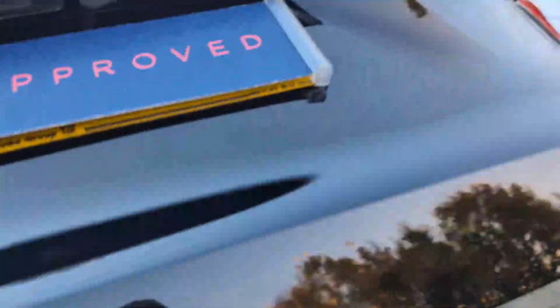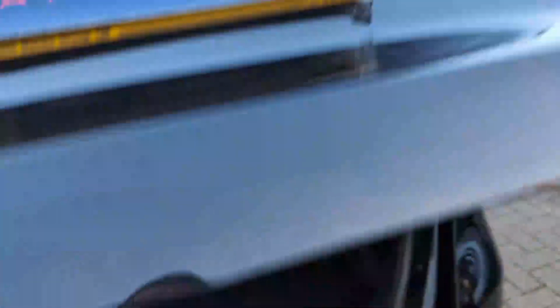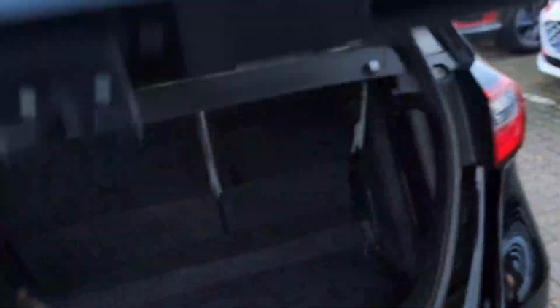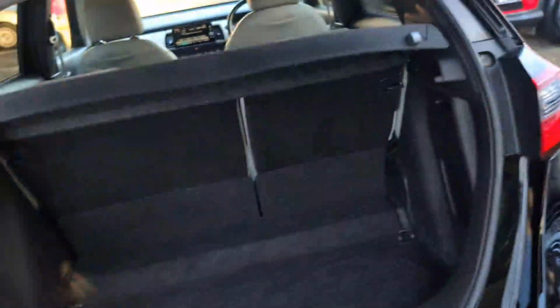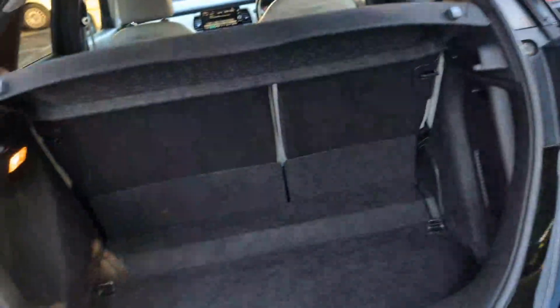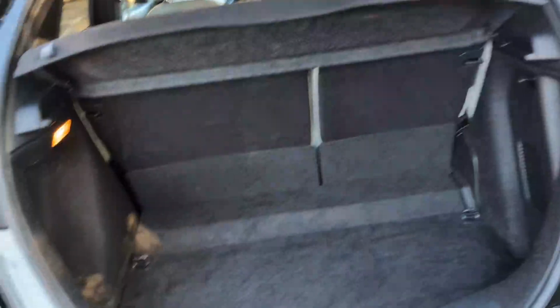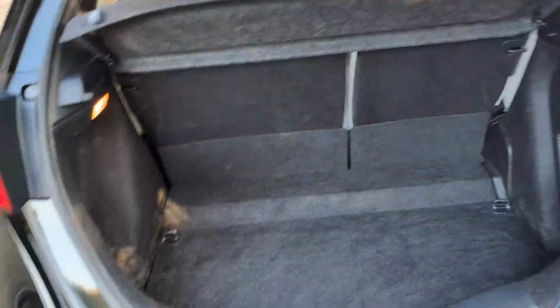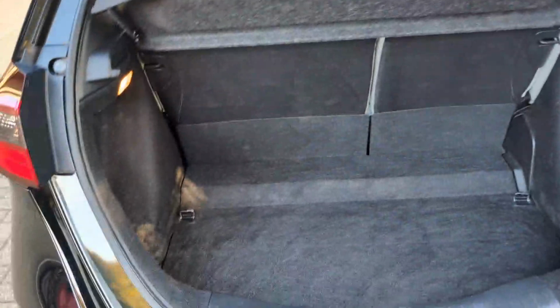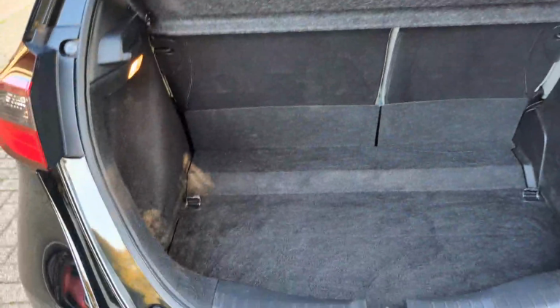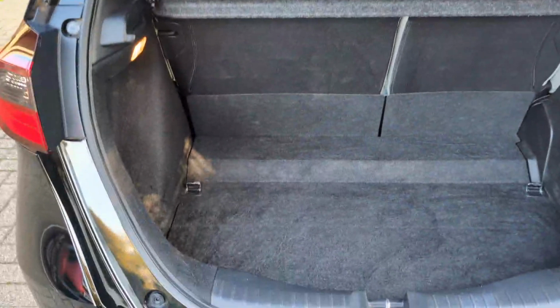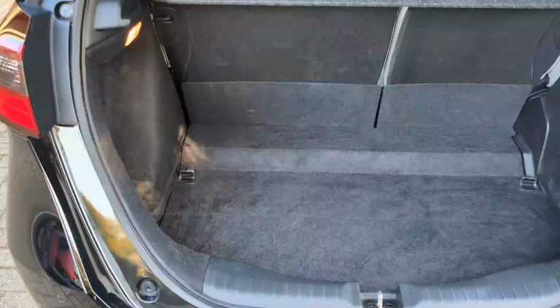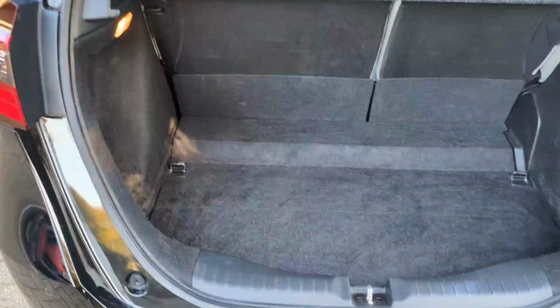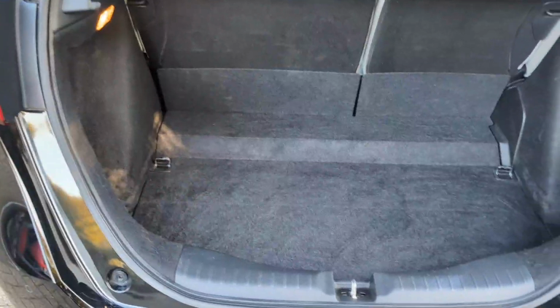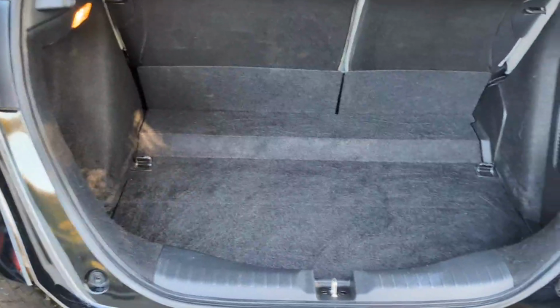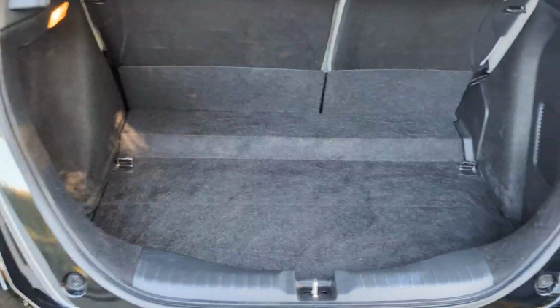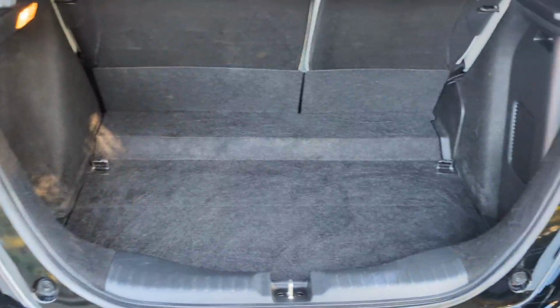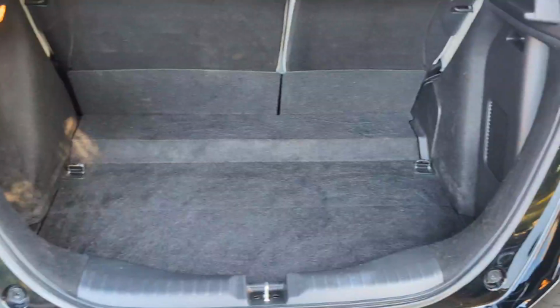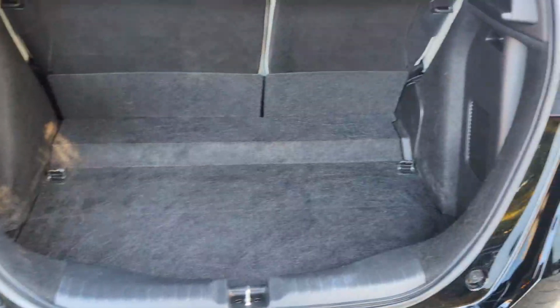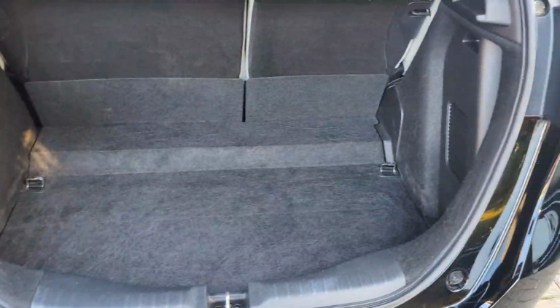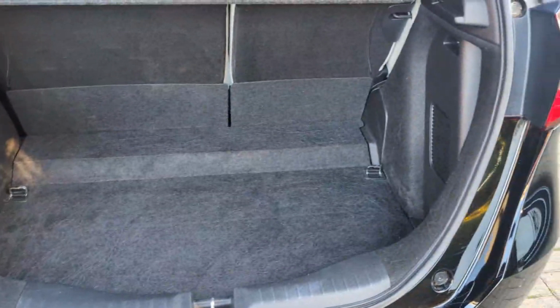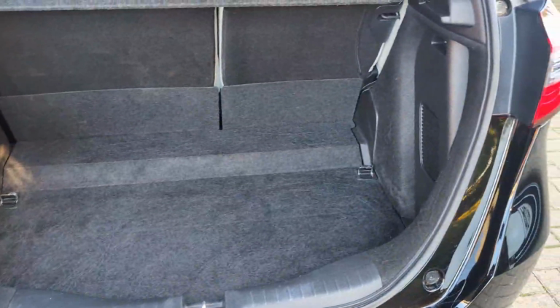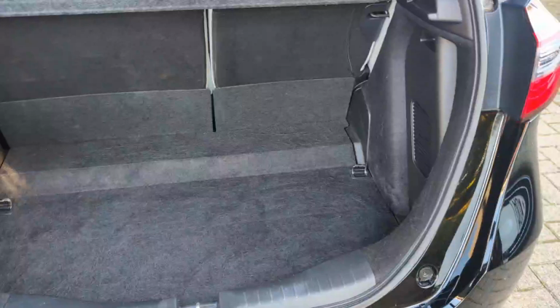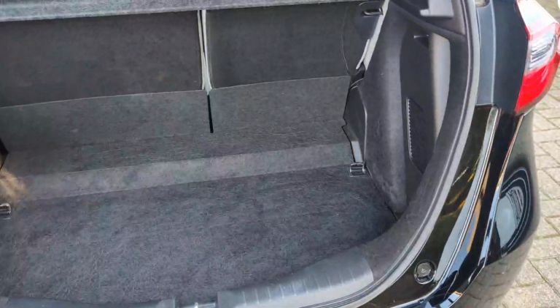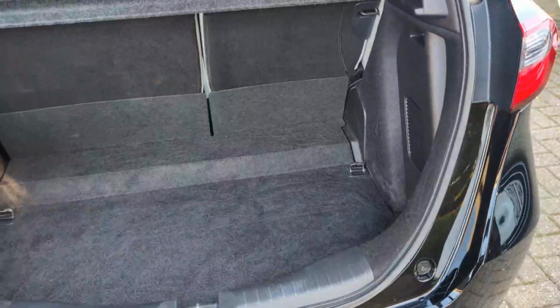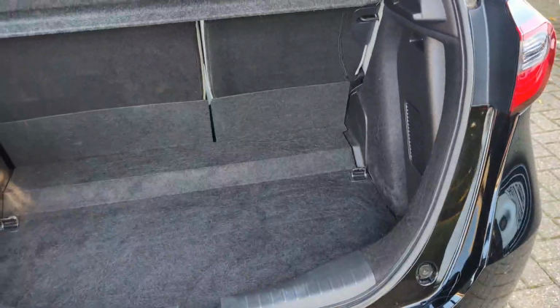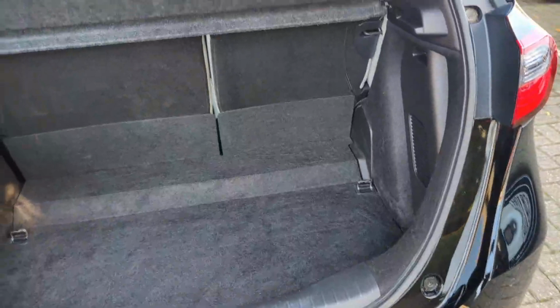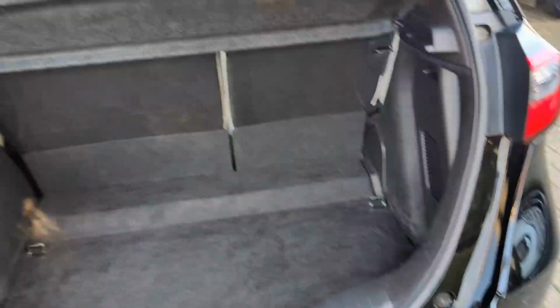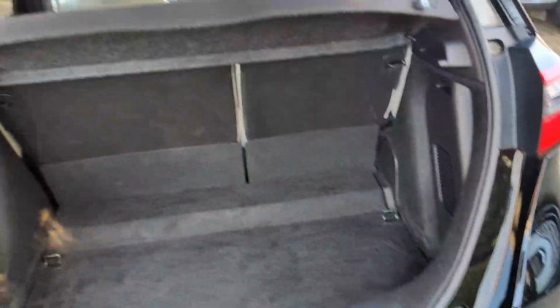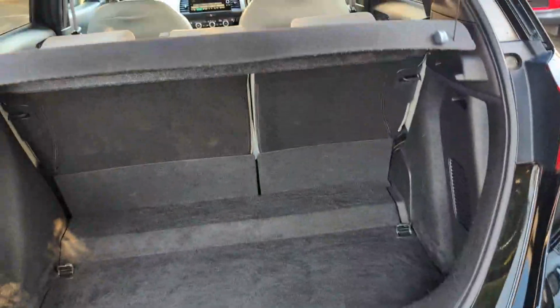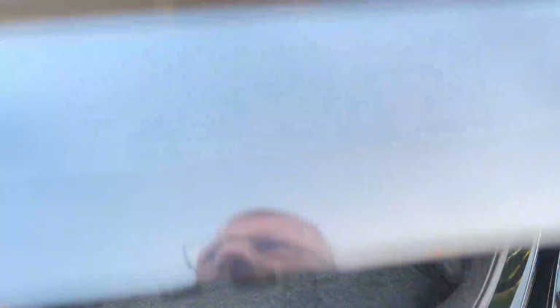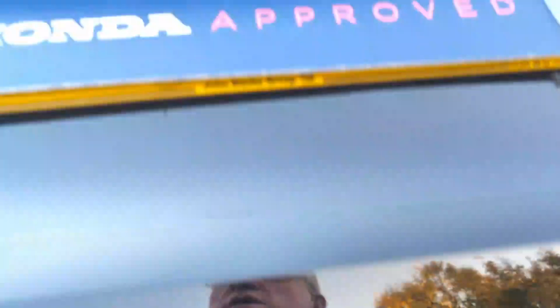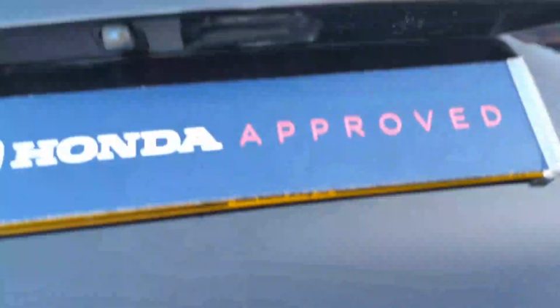Moving into the boot, all in nice condition in there as well.